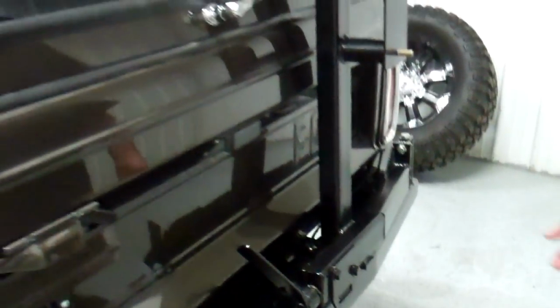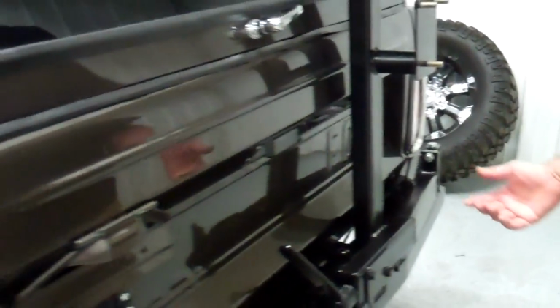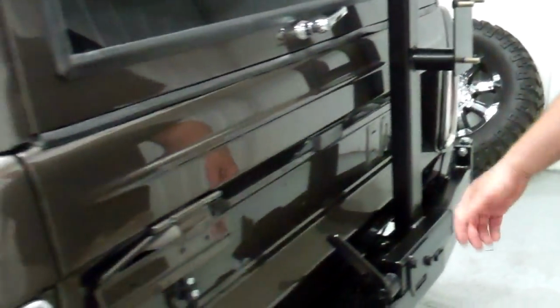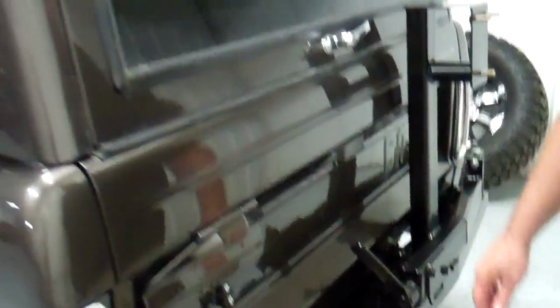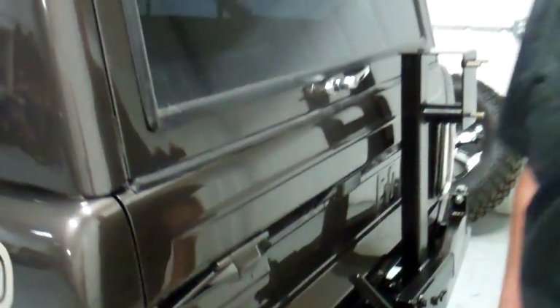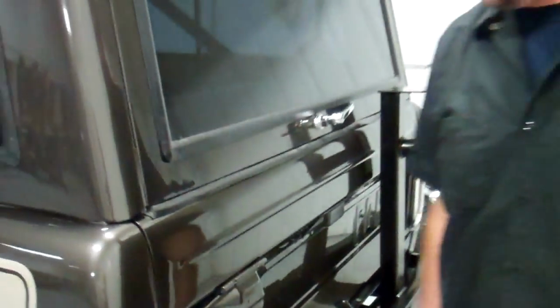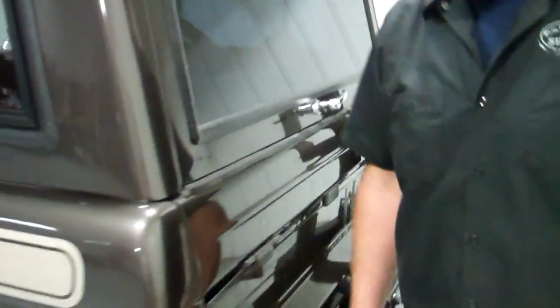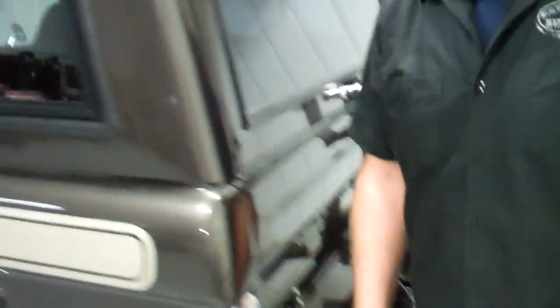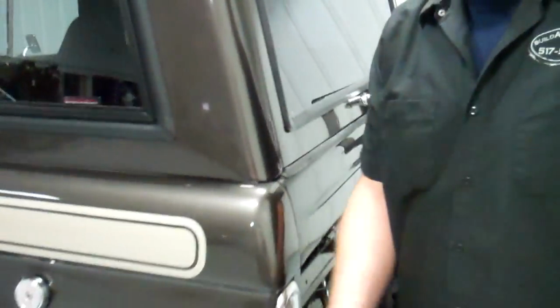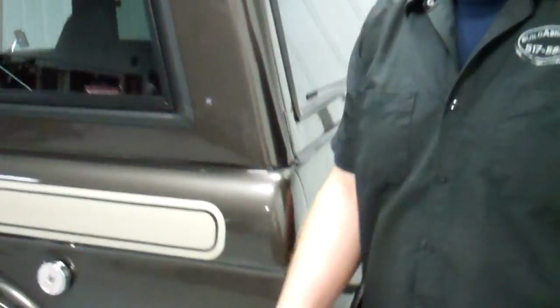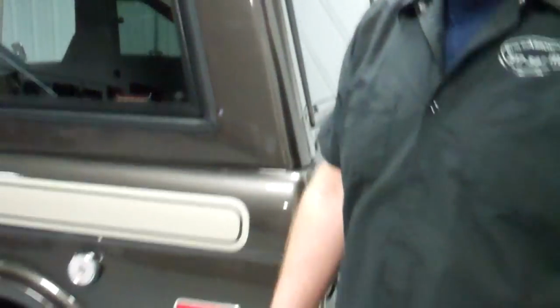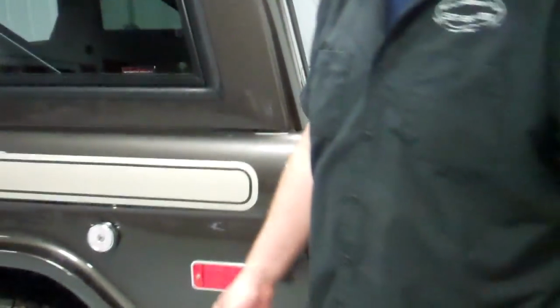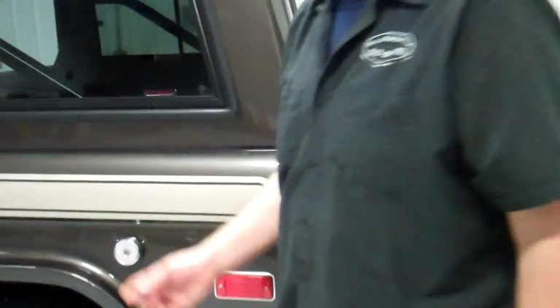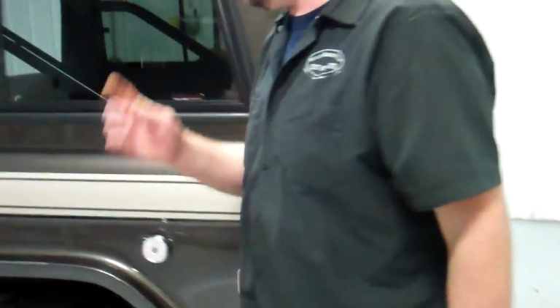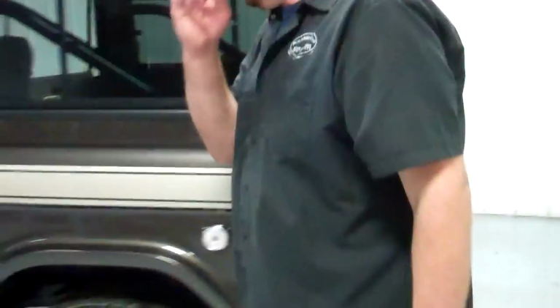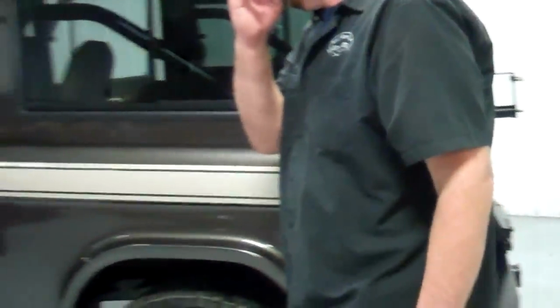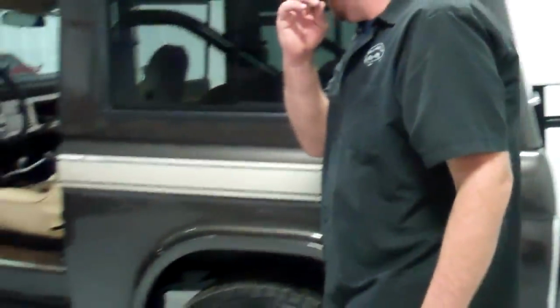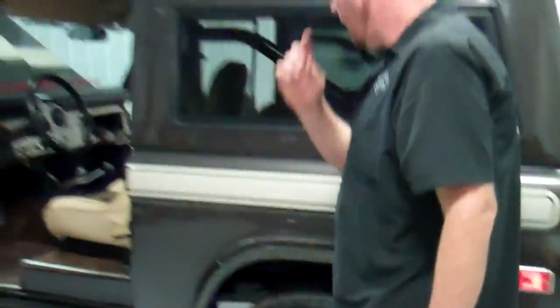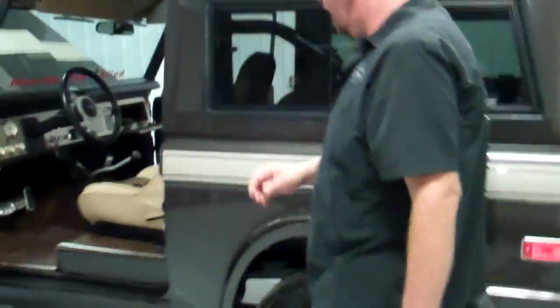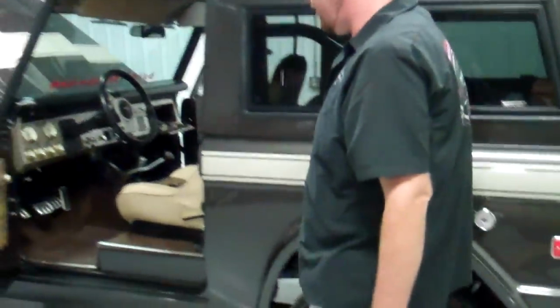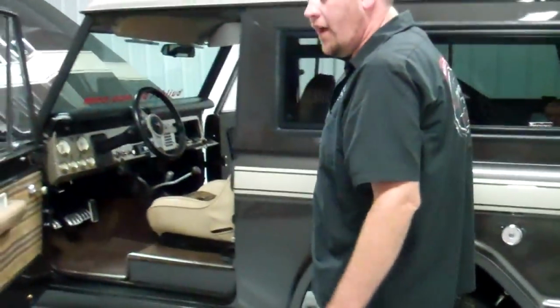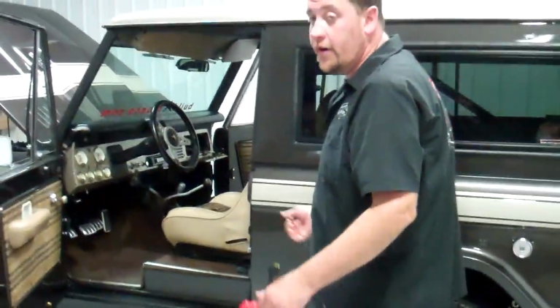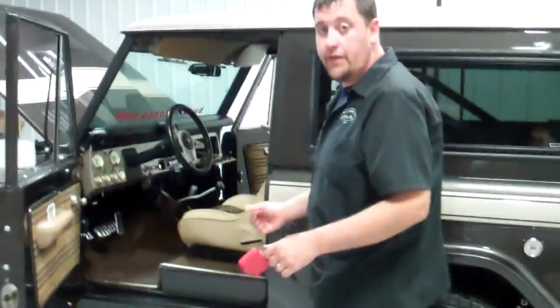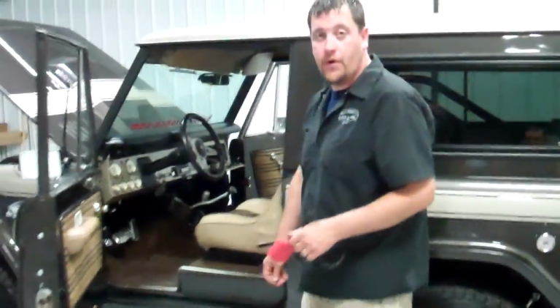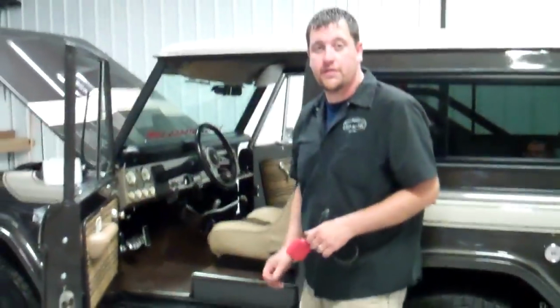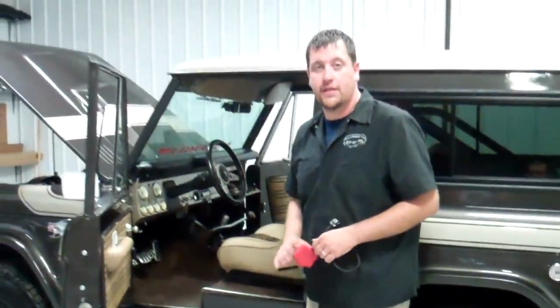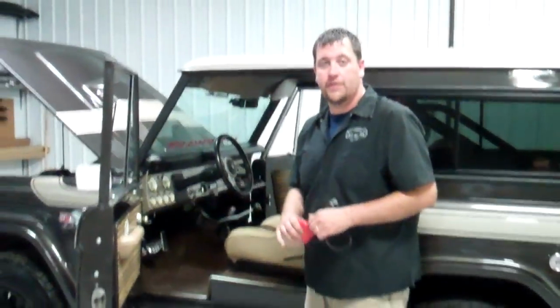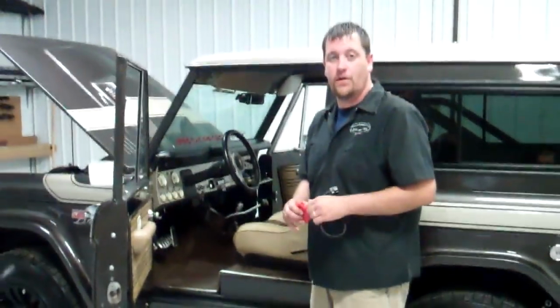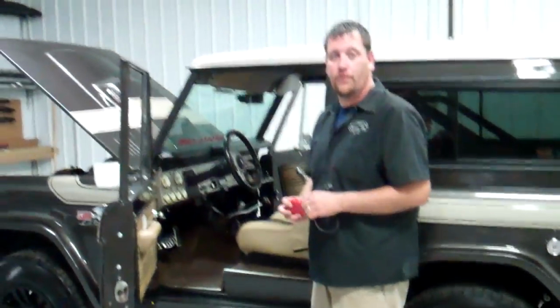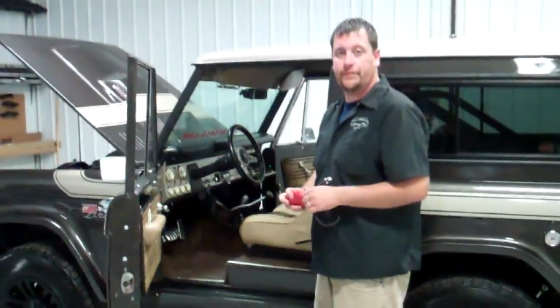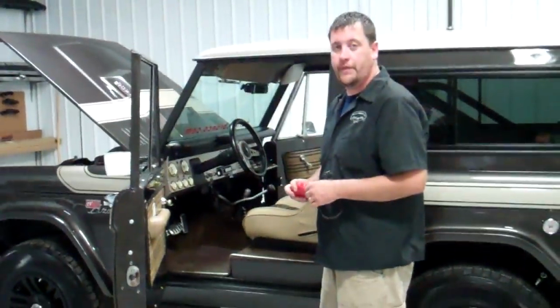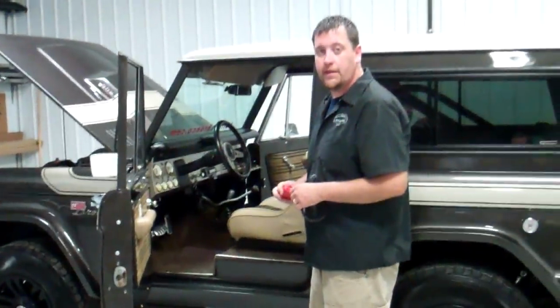I think that's pretty much it I wanted to show you. If you have any other questions, let us know. Thanks.